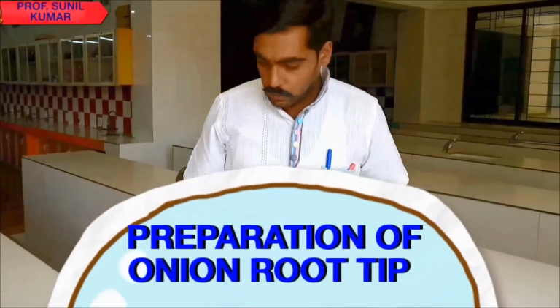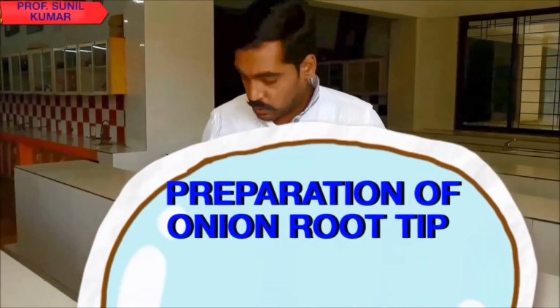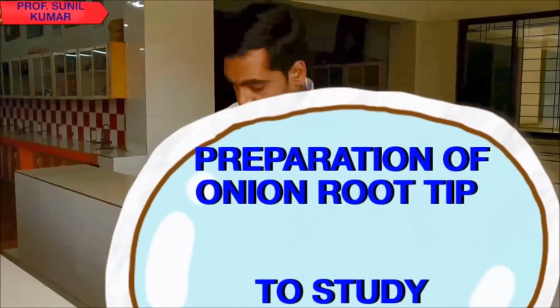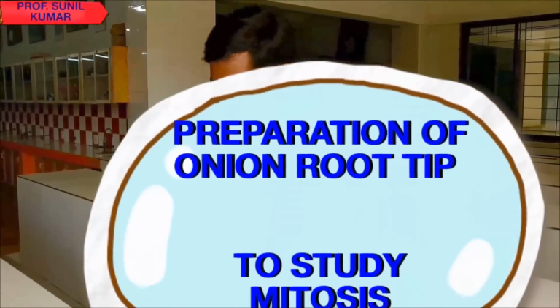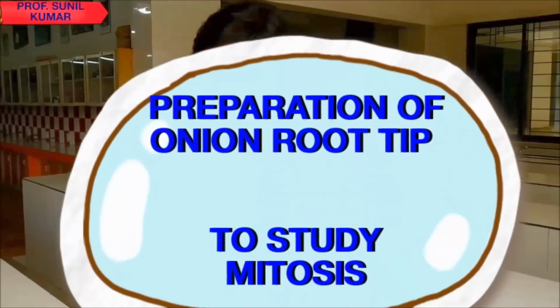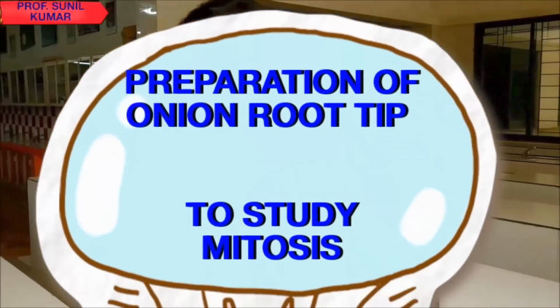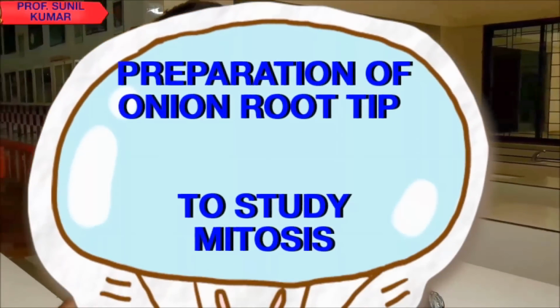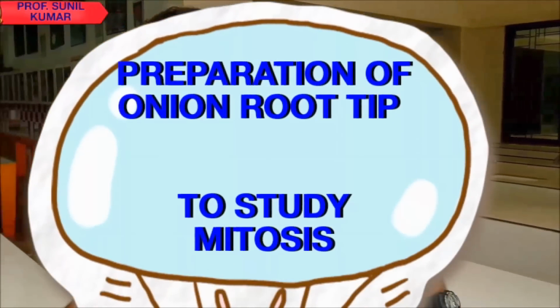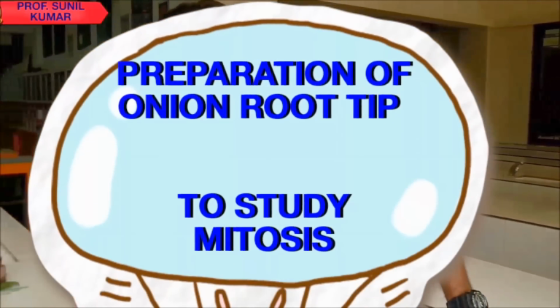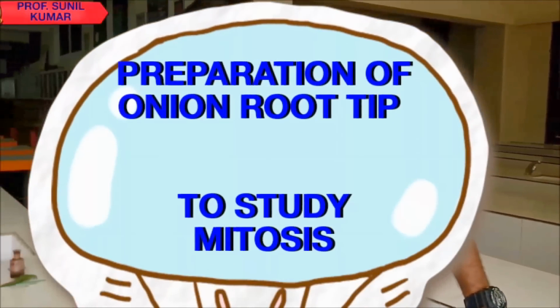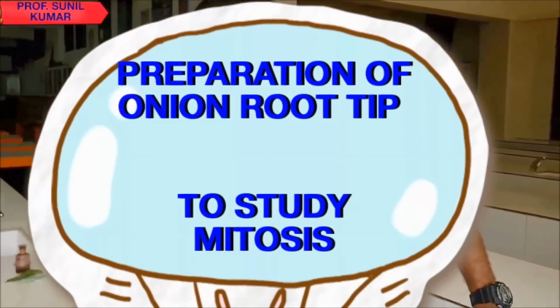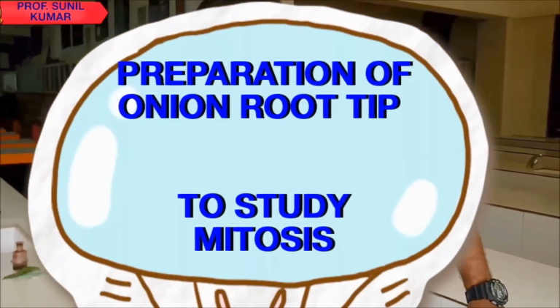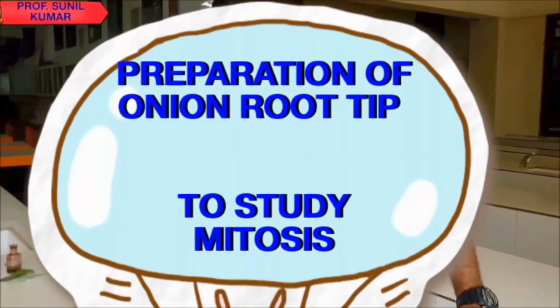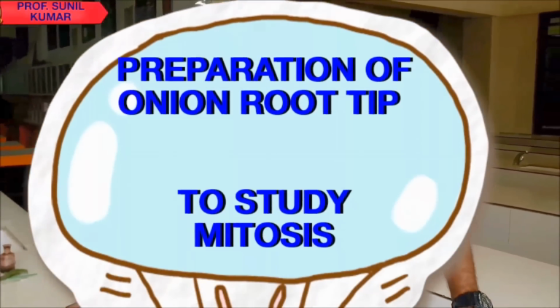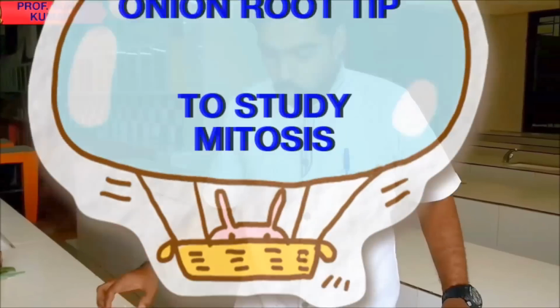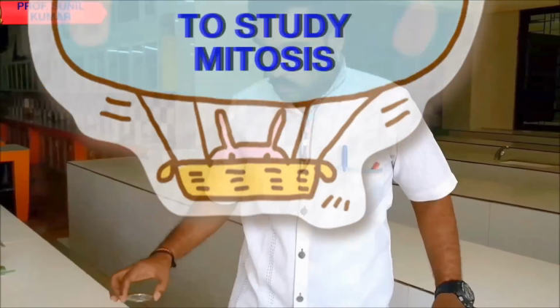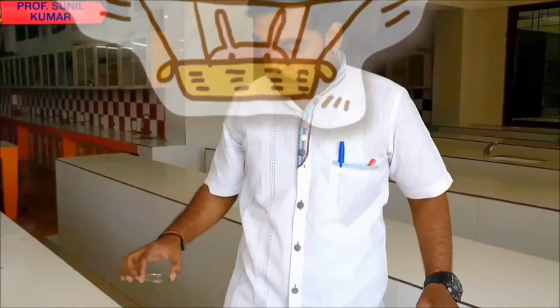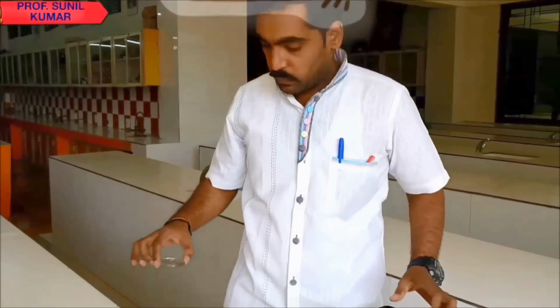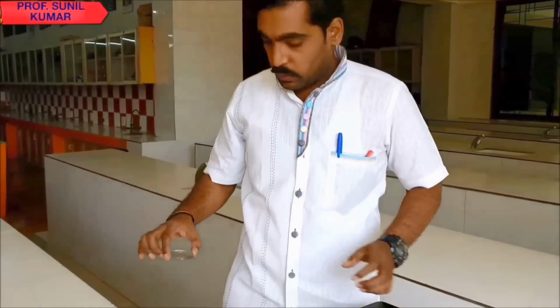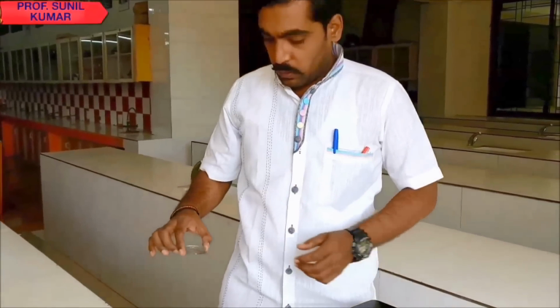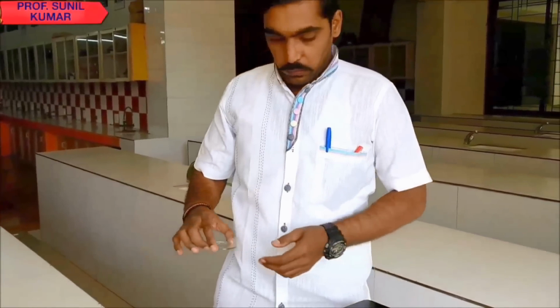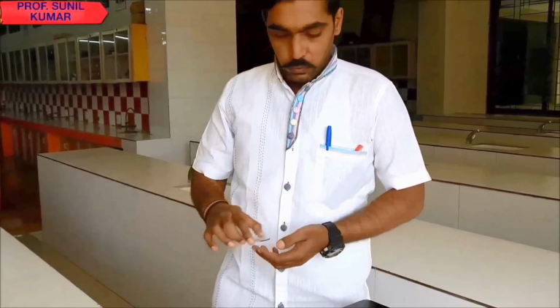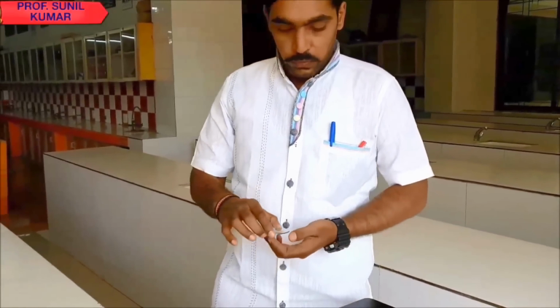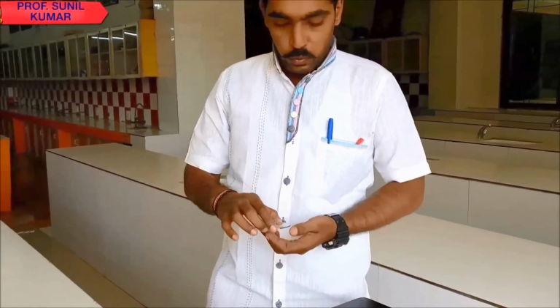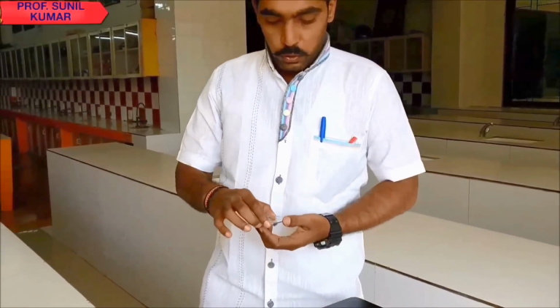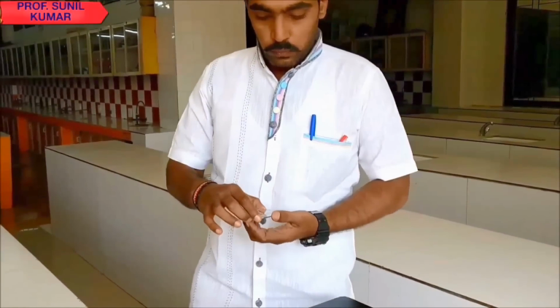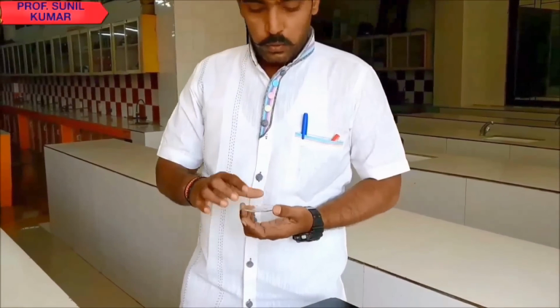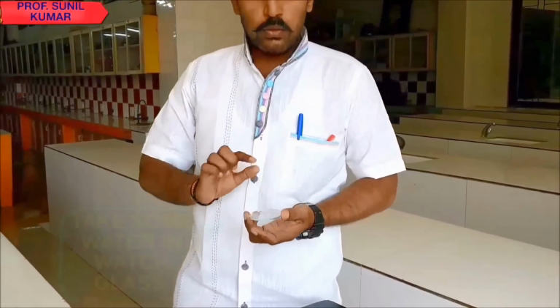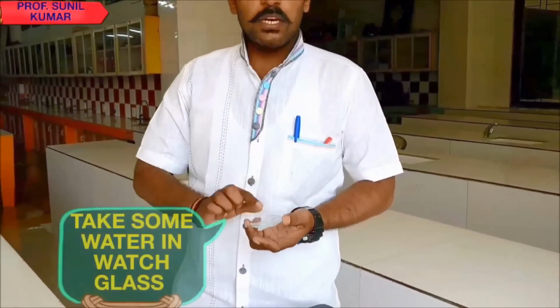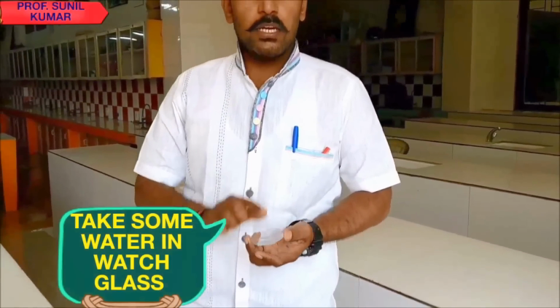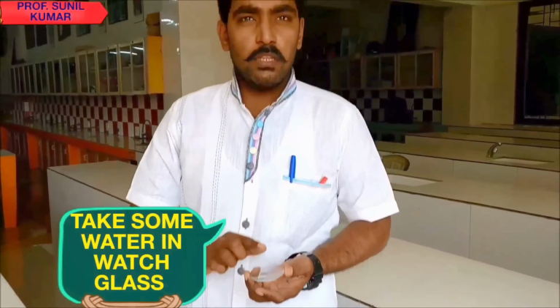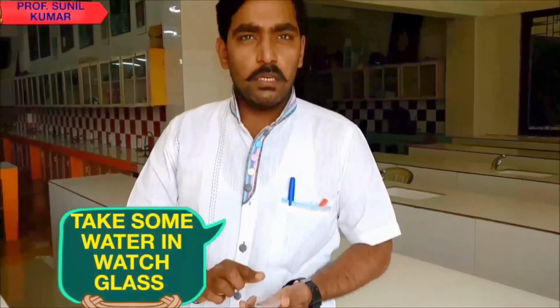Hello friends, today we are going to see how to prepare onion root tip in order to study mitosis.